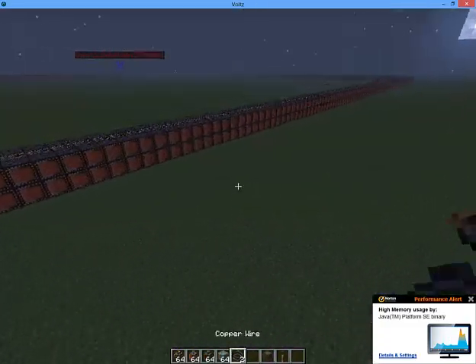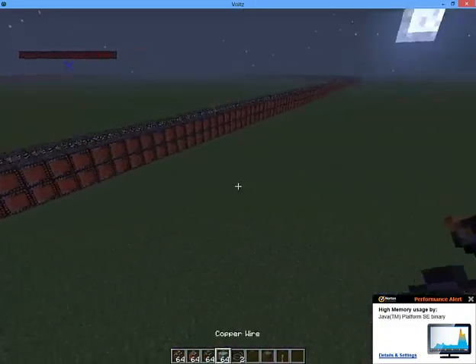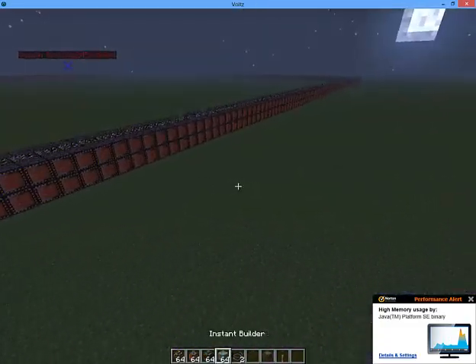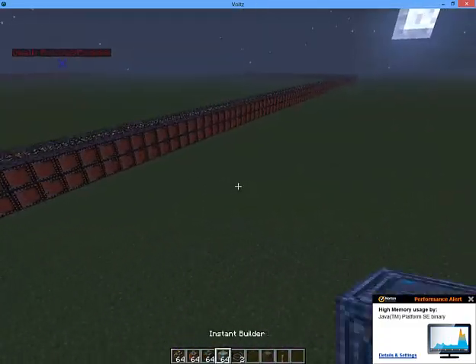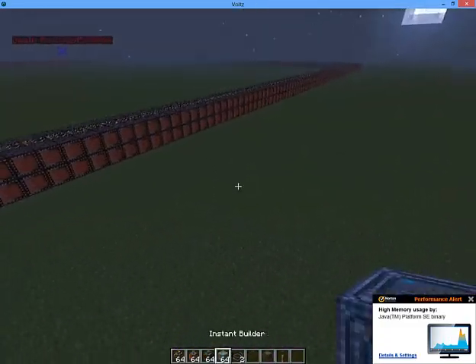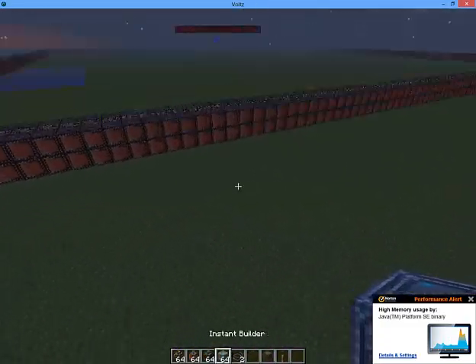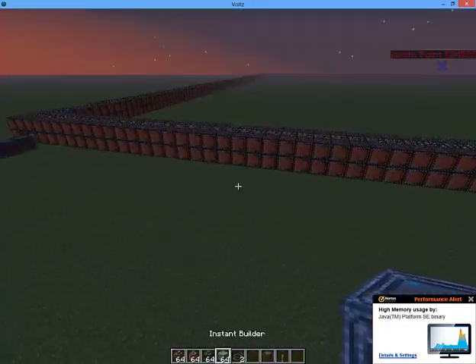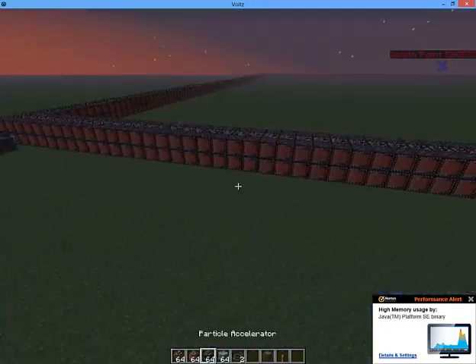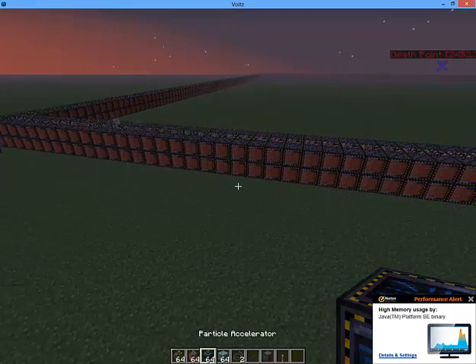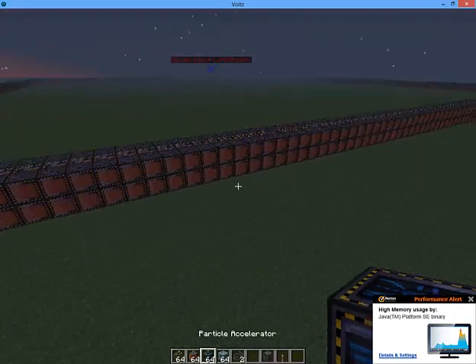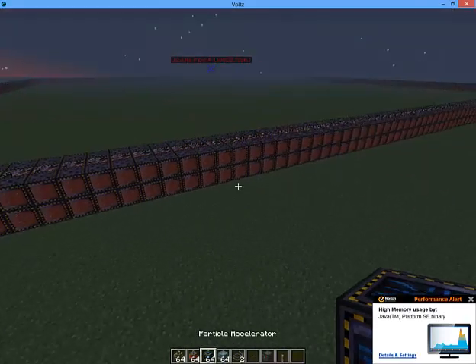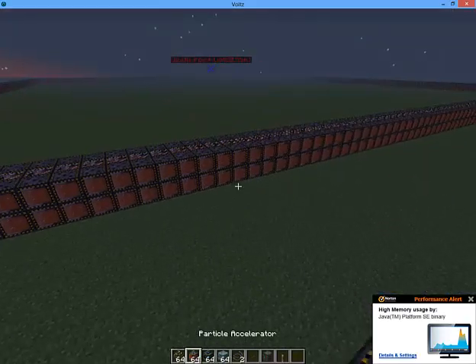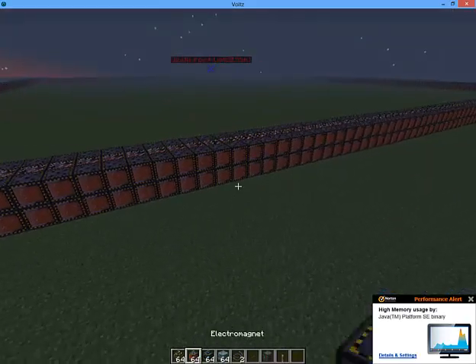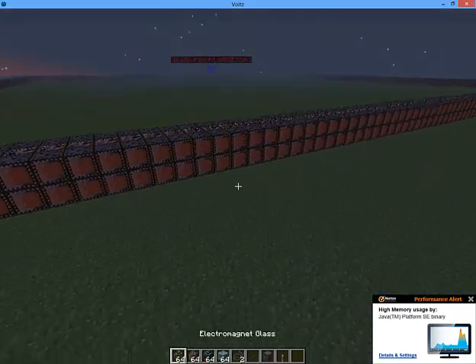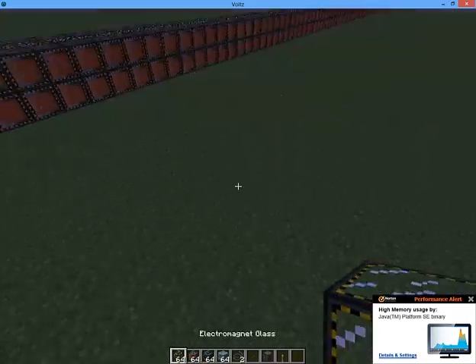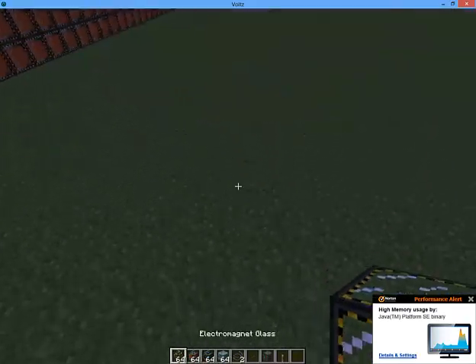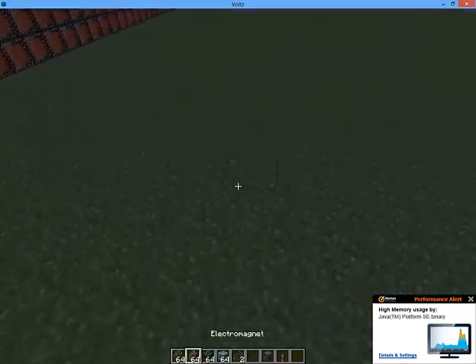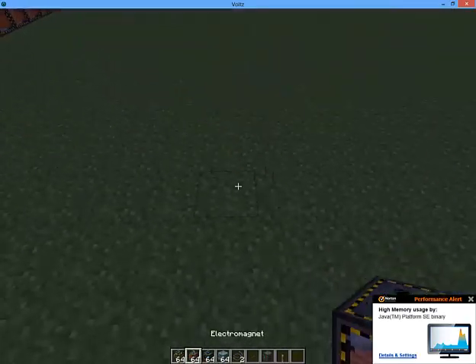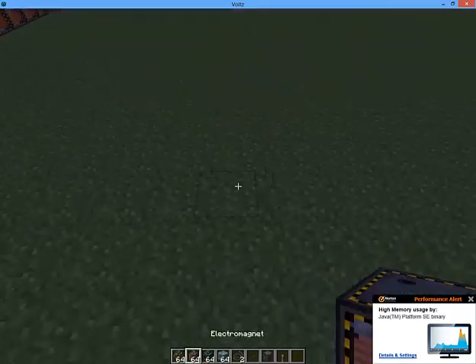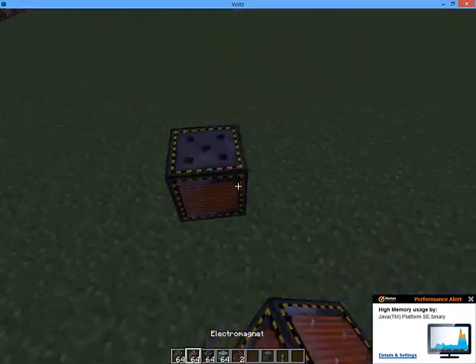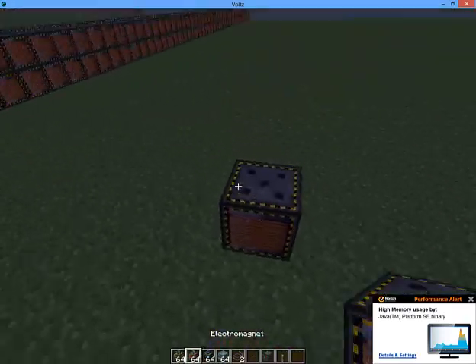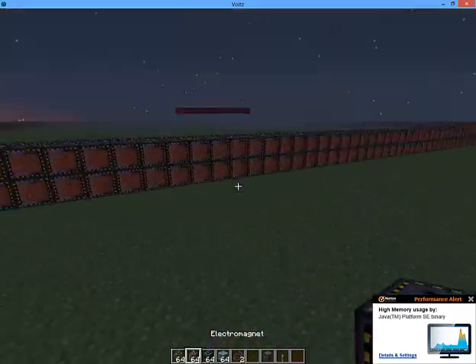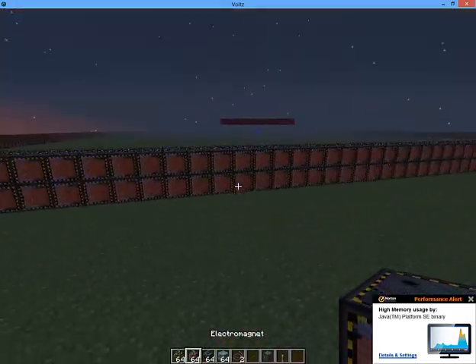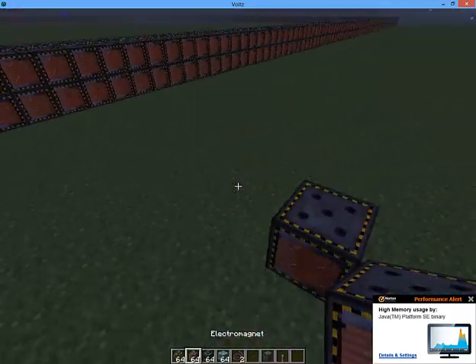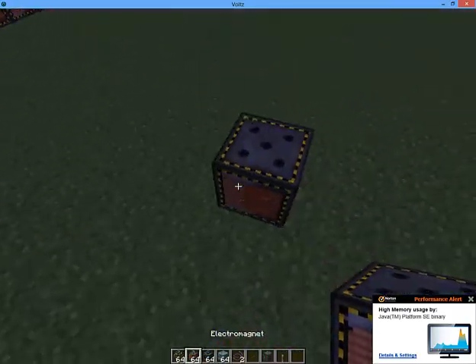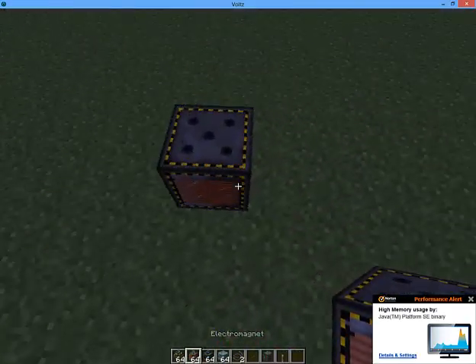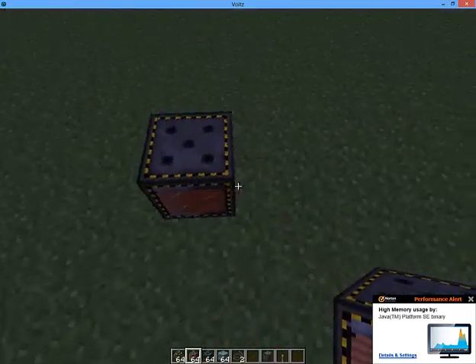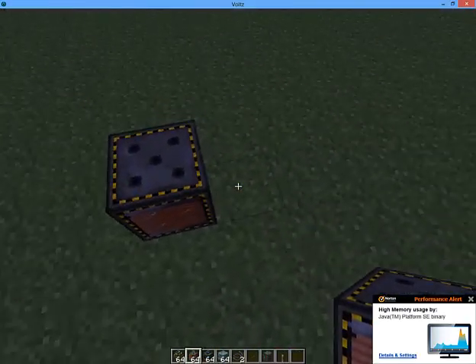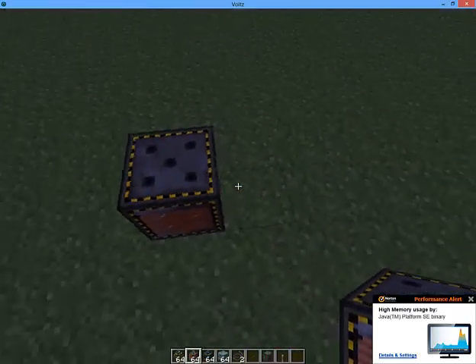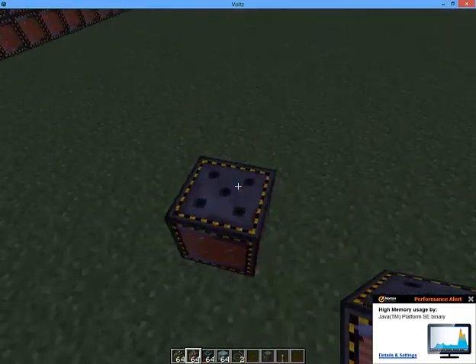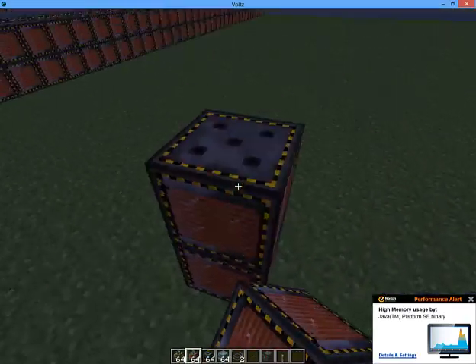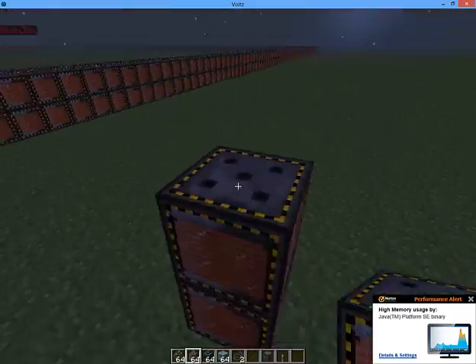The most resource effective is the square. I'm not going to build this because it'll take me time, but this is how it actually is built.